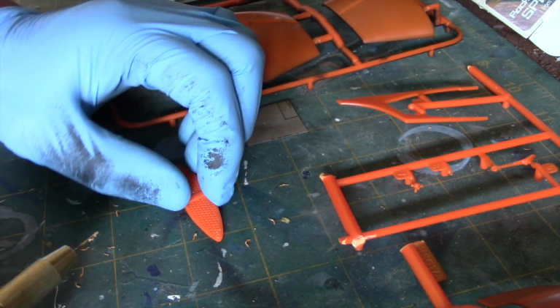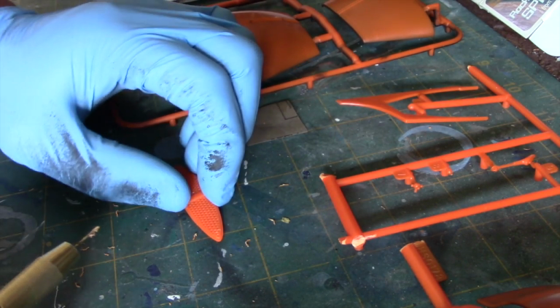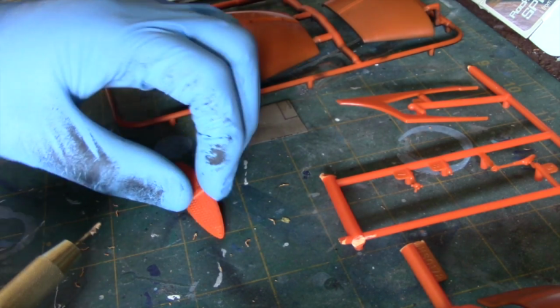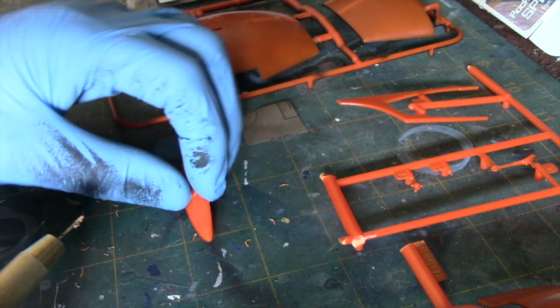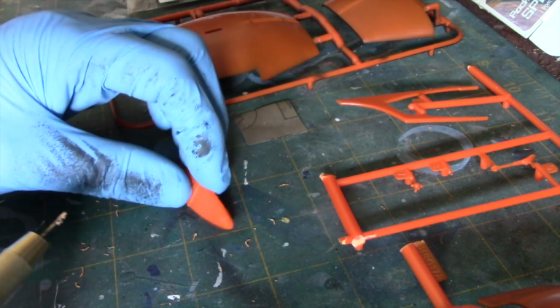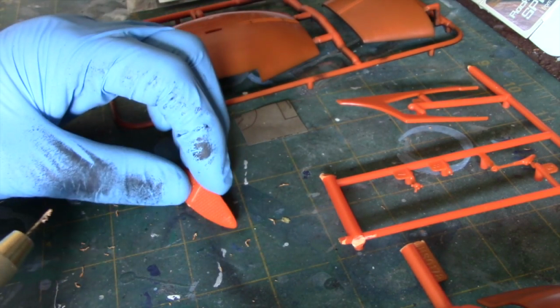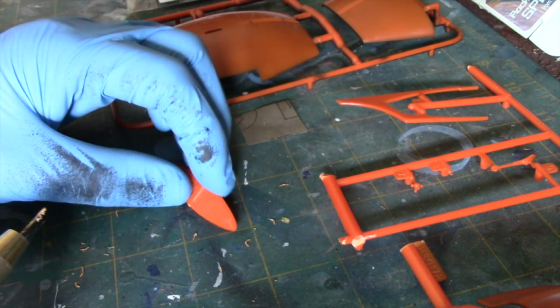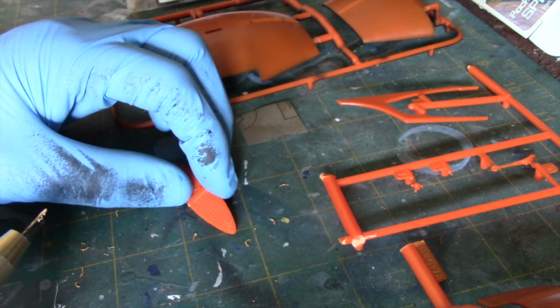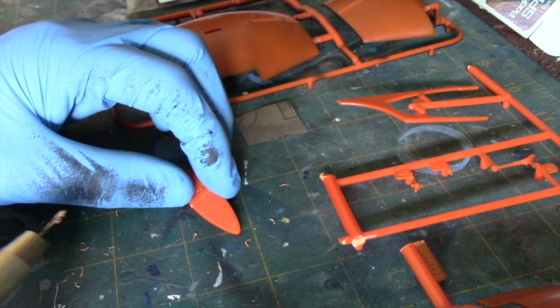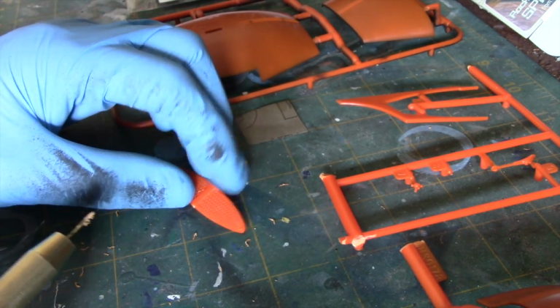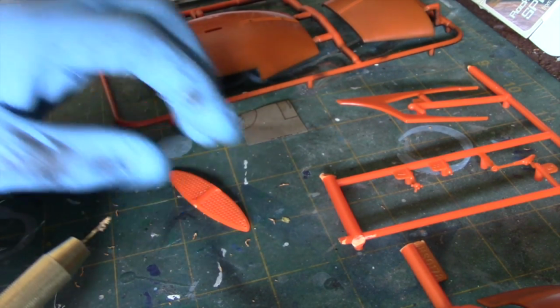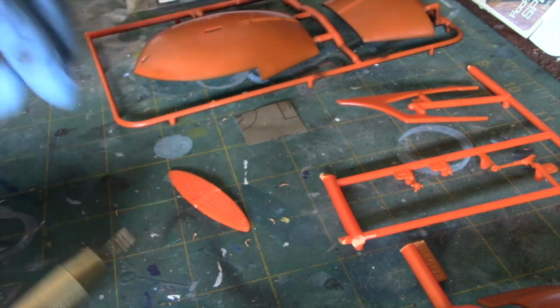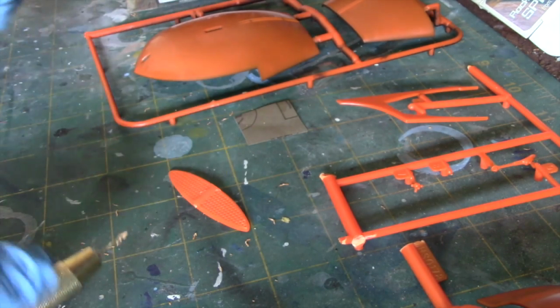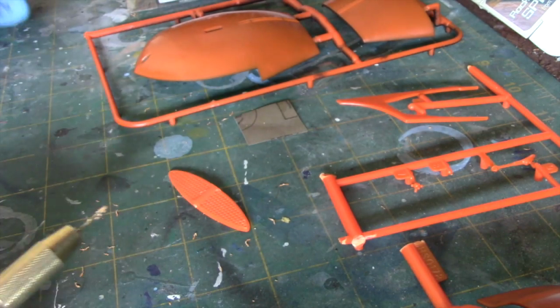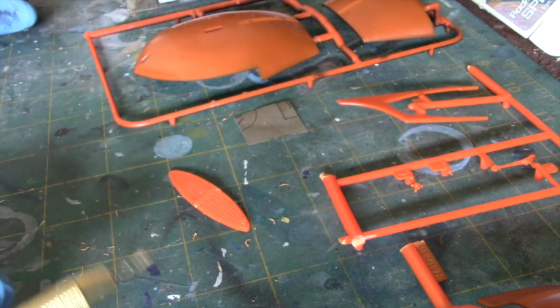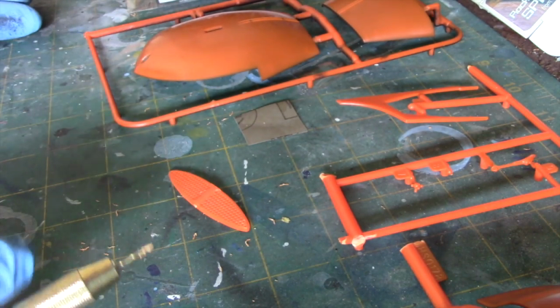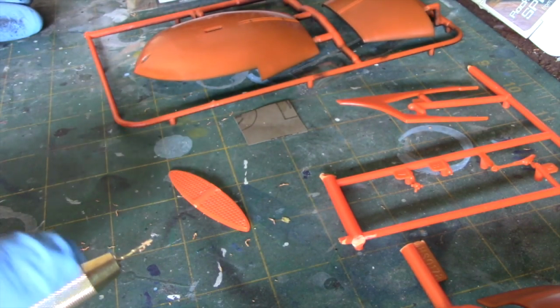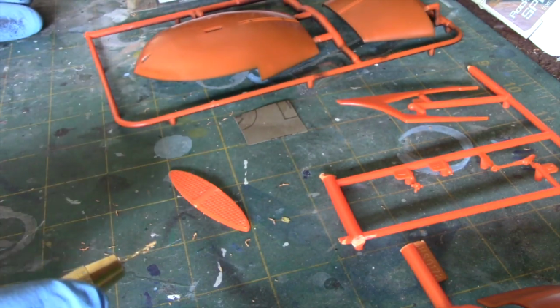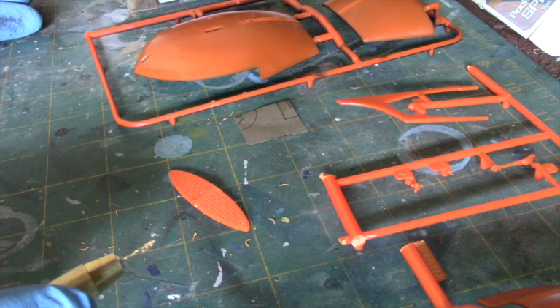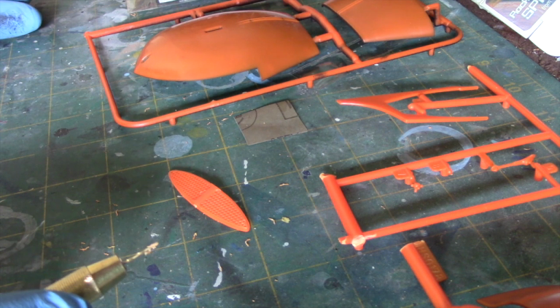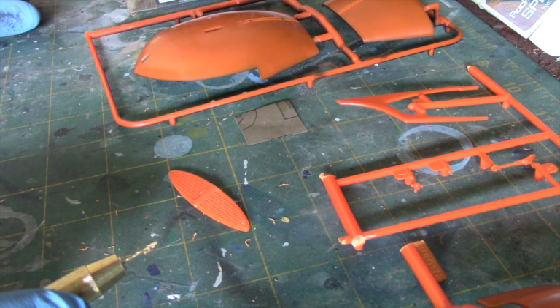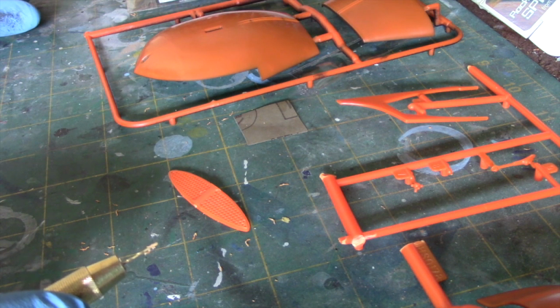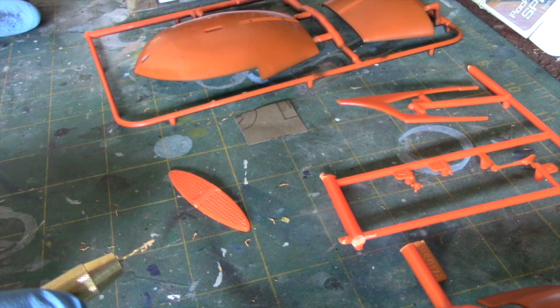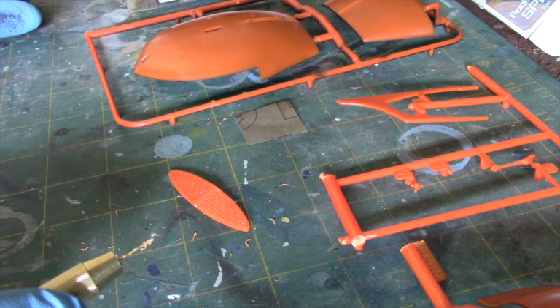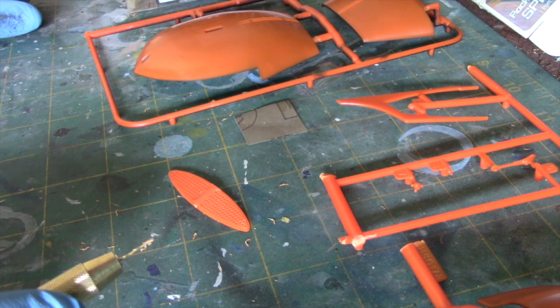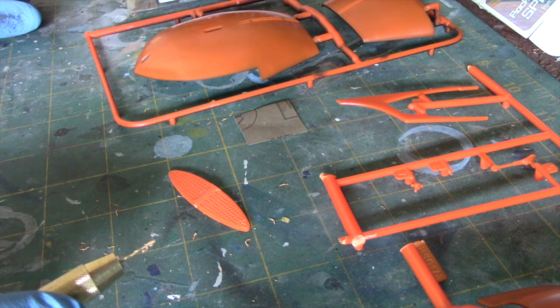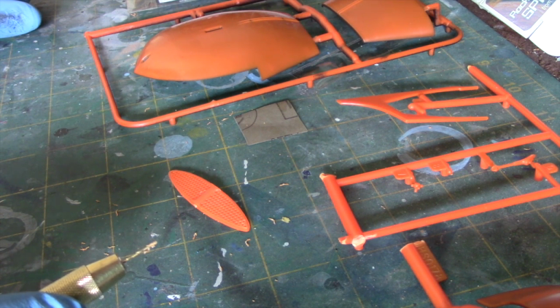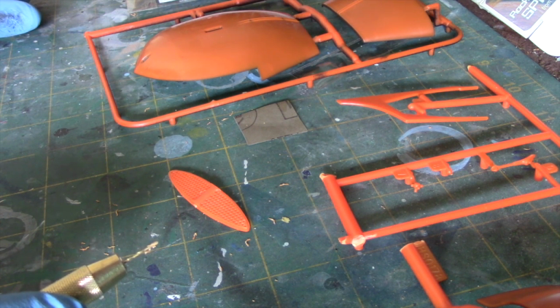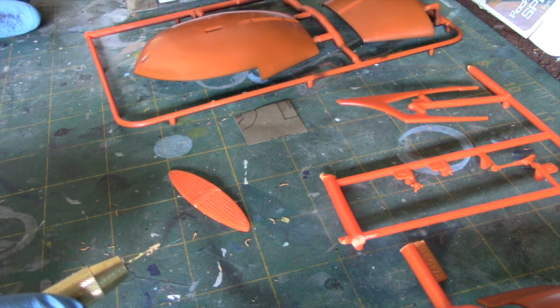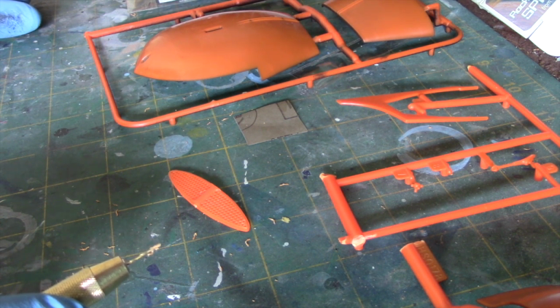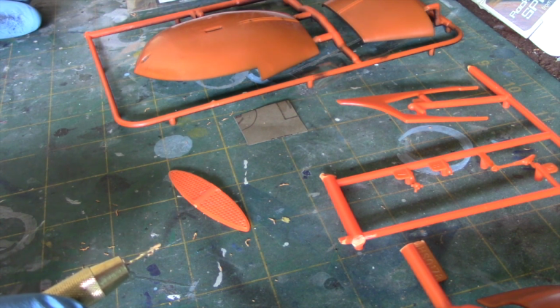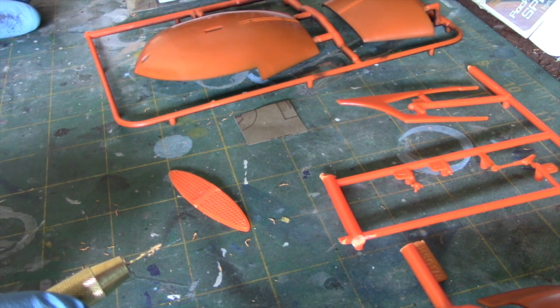Hey guys, welcome back to another Innistota Modeler. It's now time to start our Spindrift build.